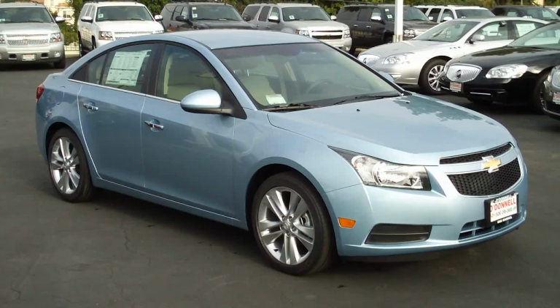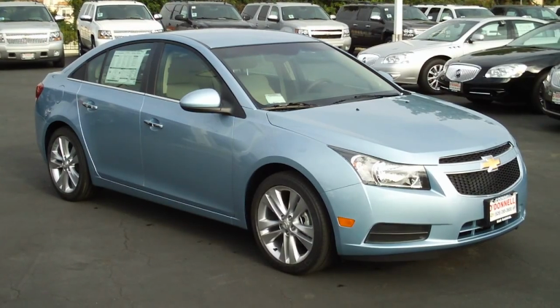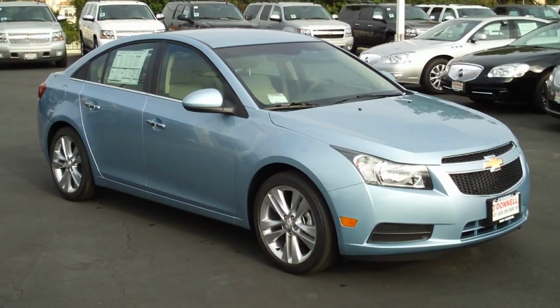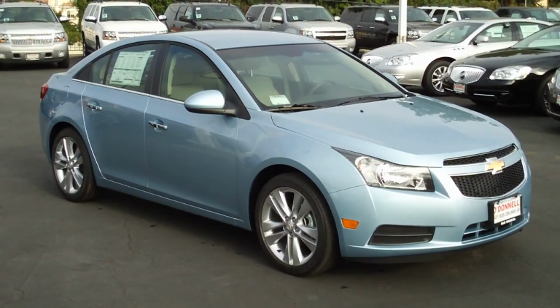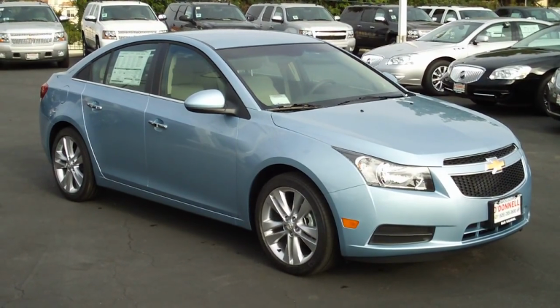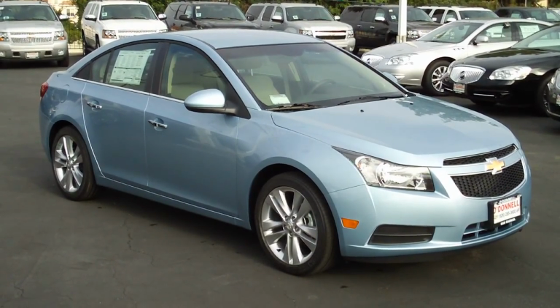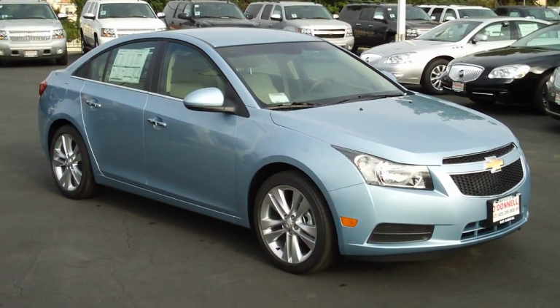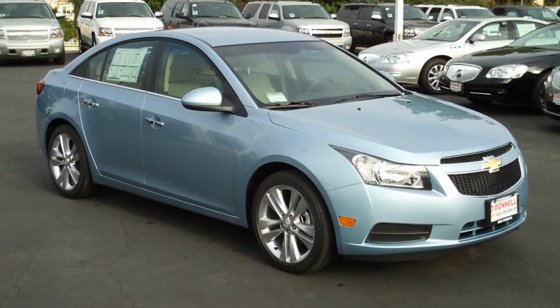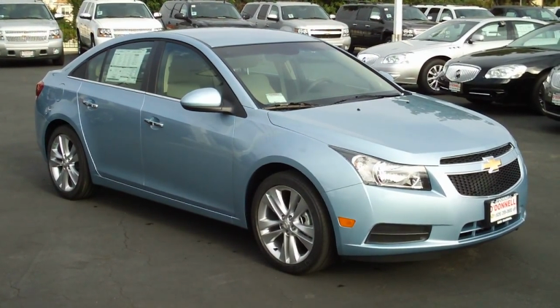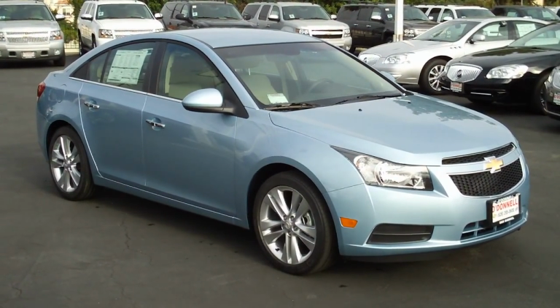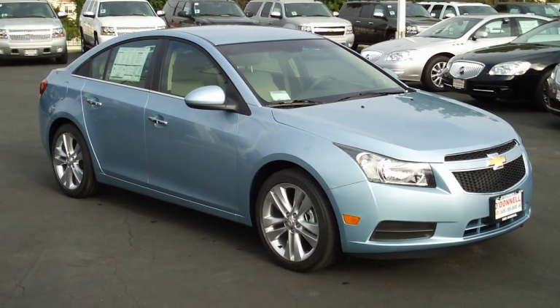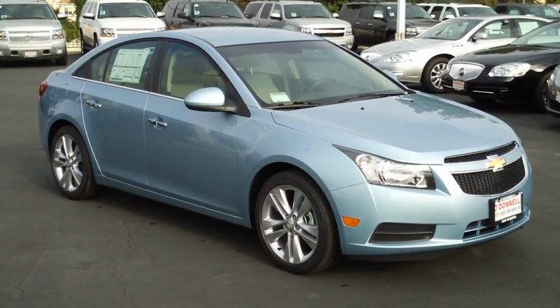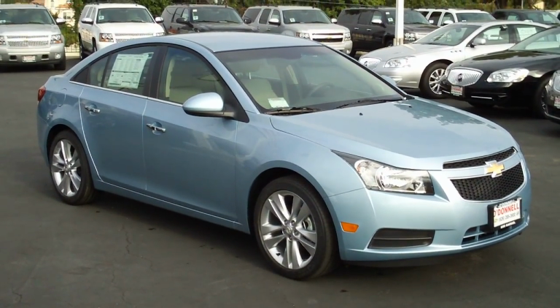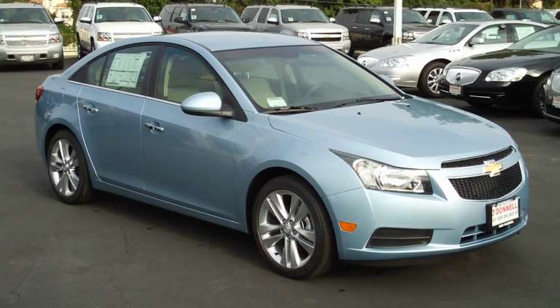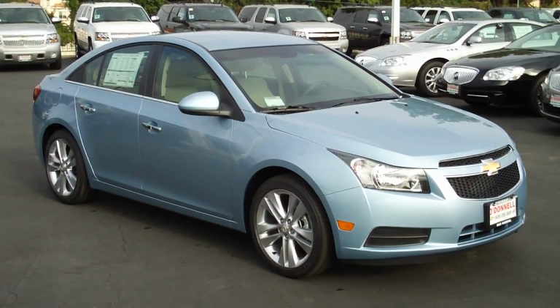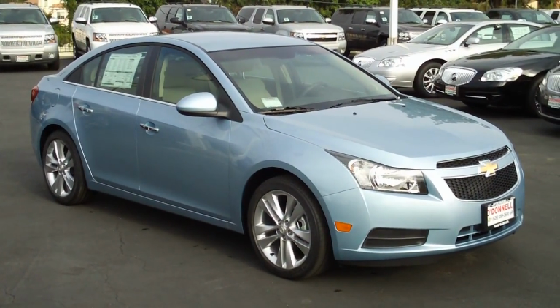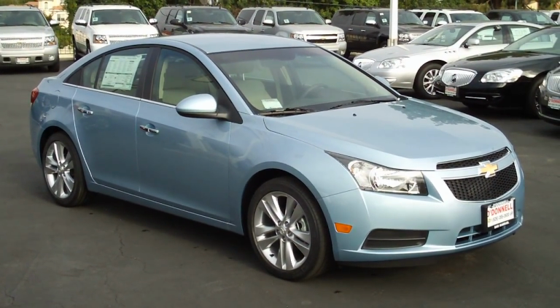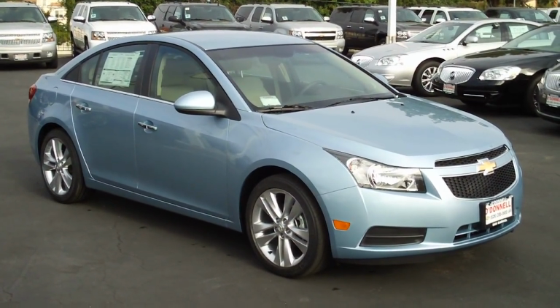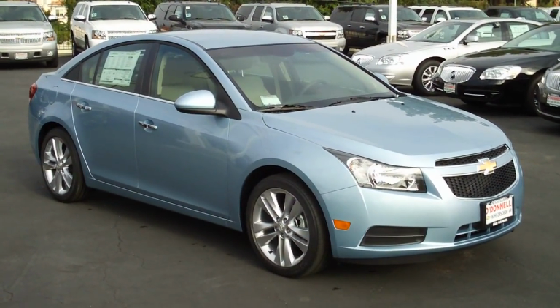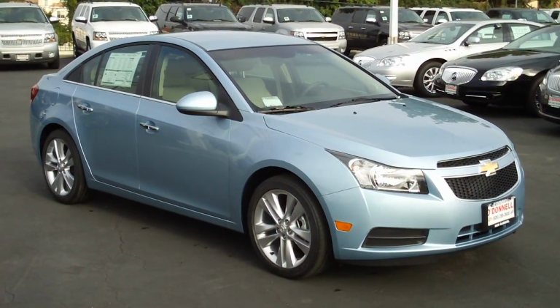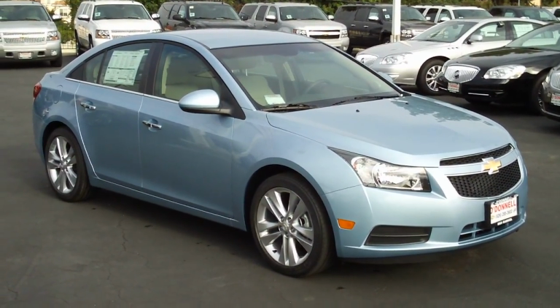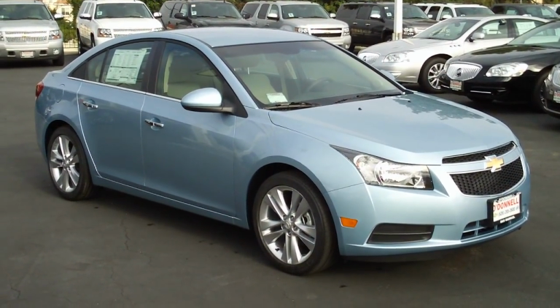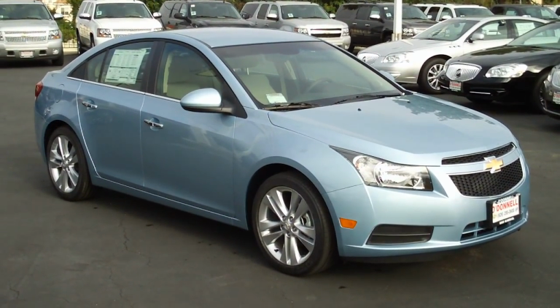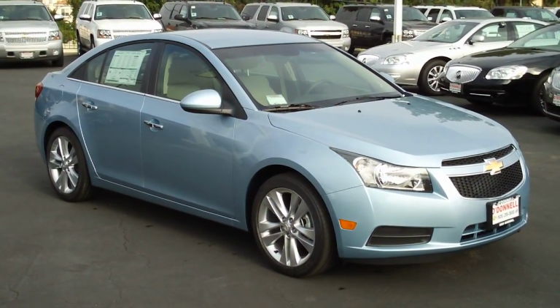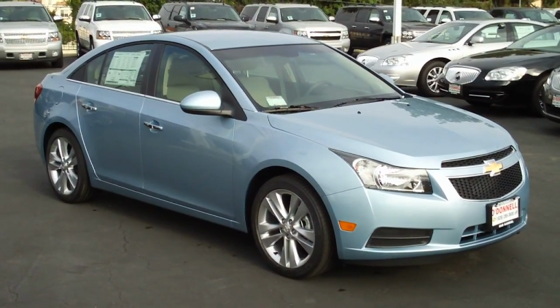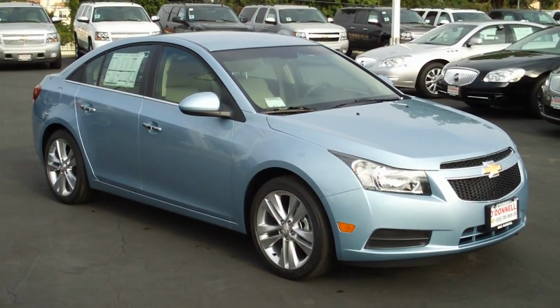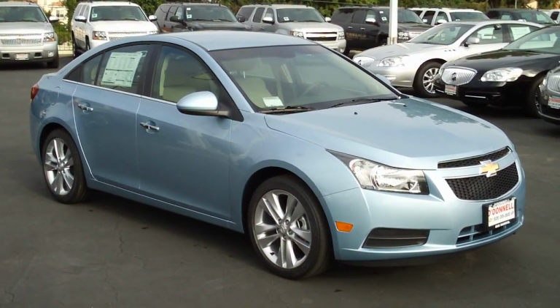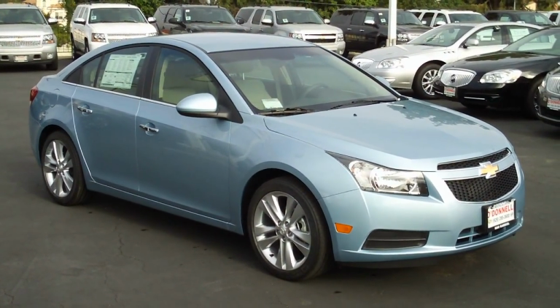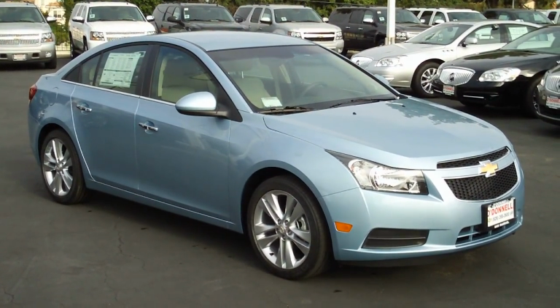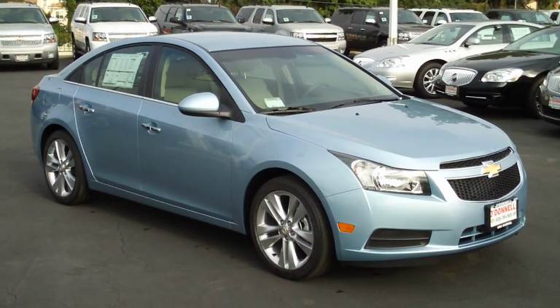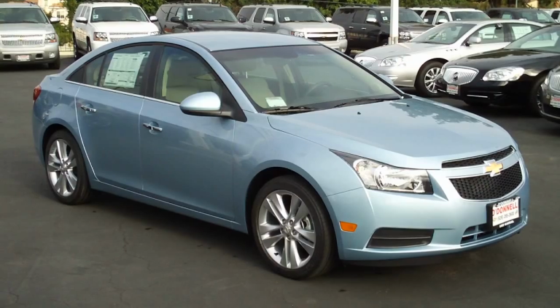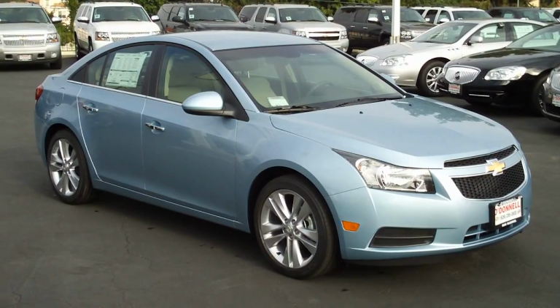We're here again today at O'Donnell Chevrolet Buick in San Gabriel, California.